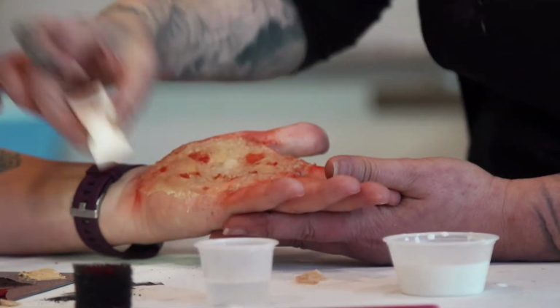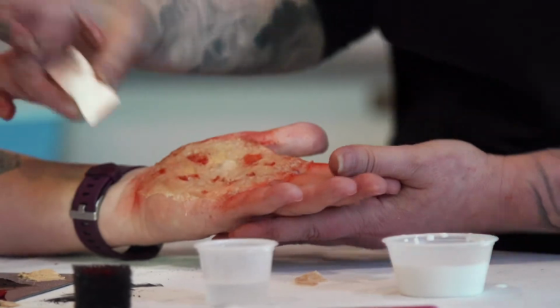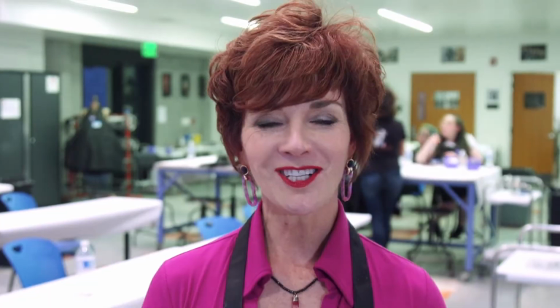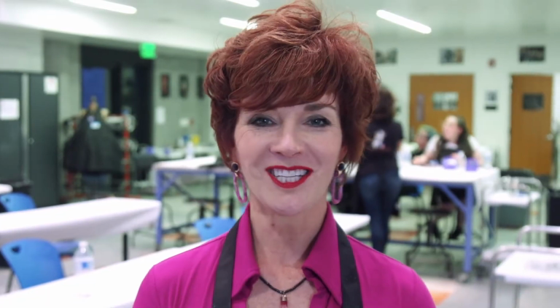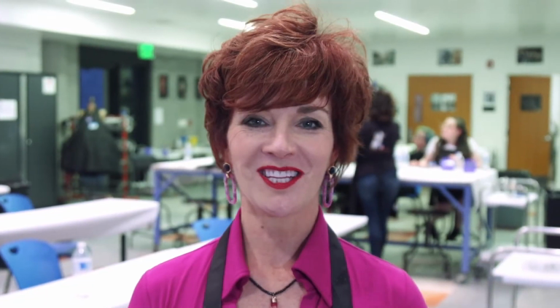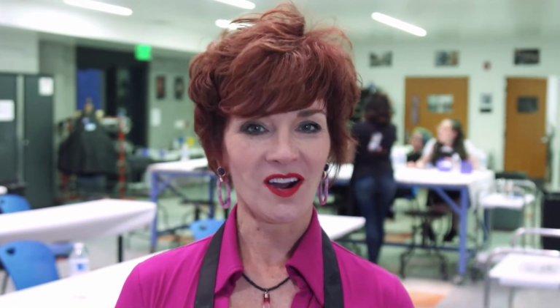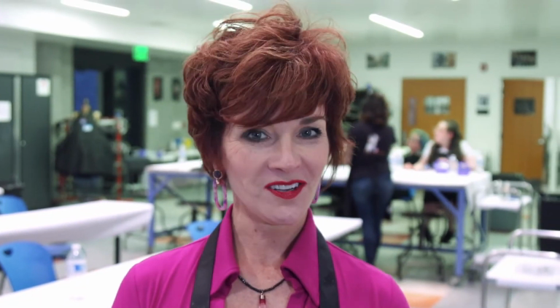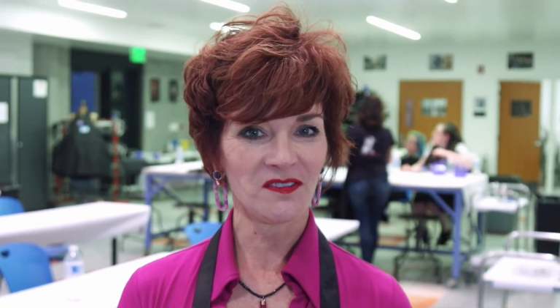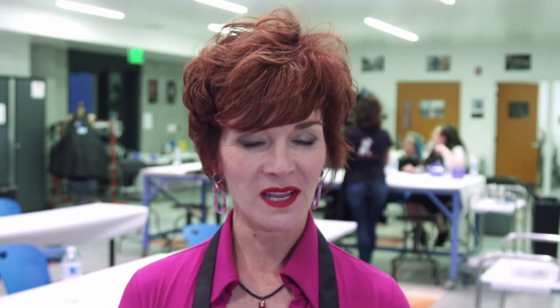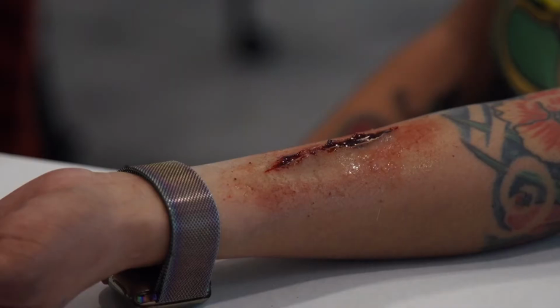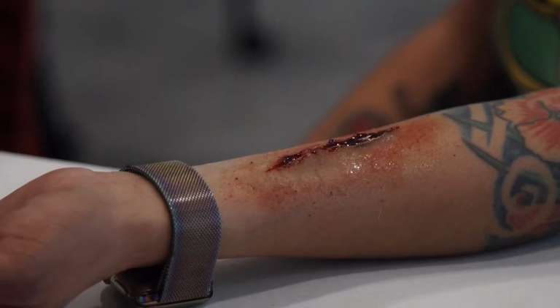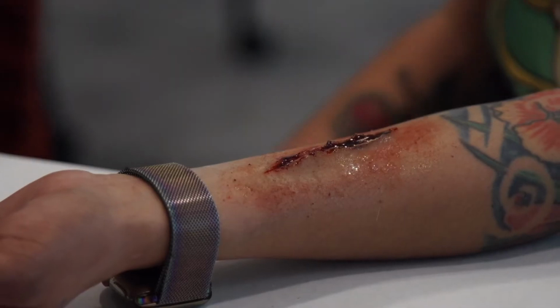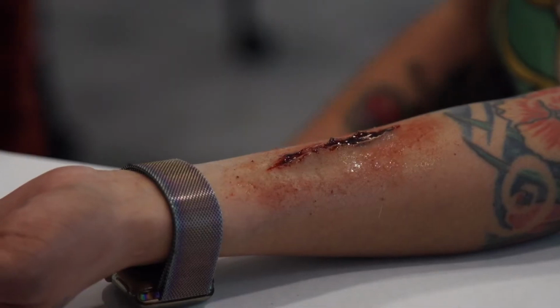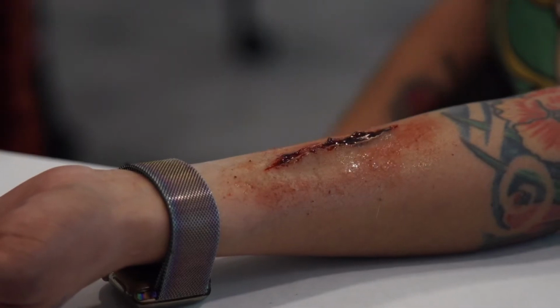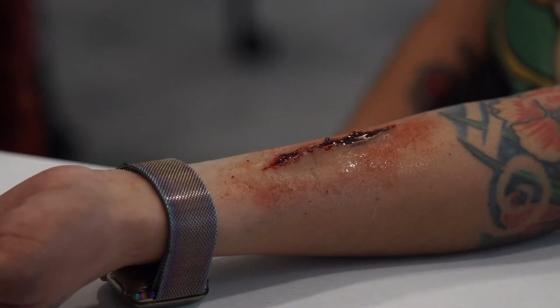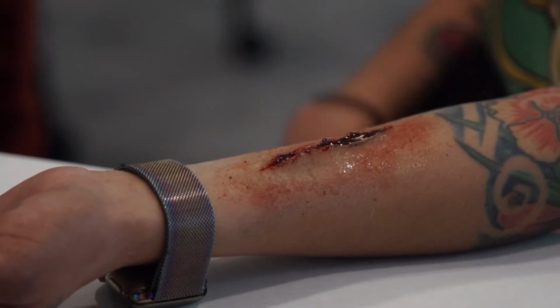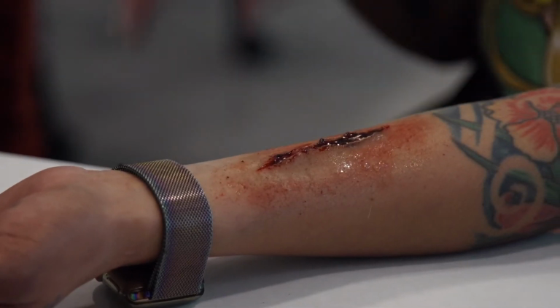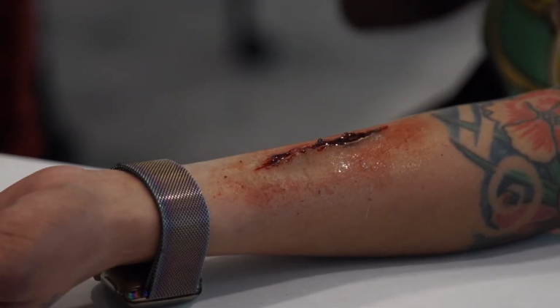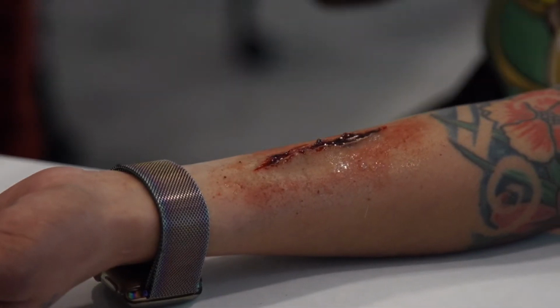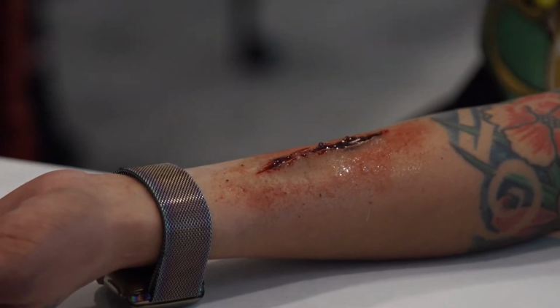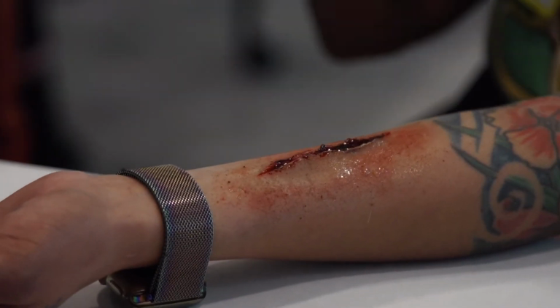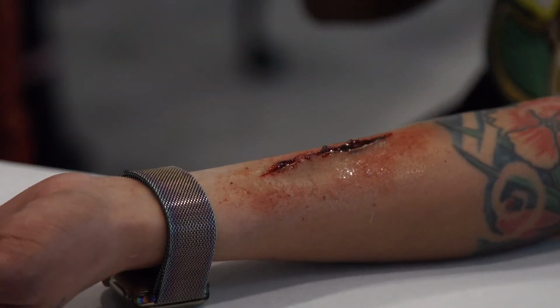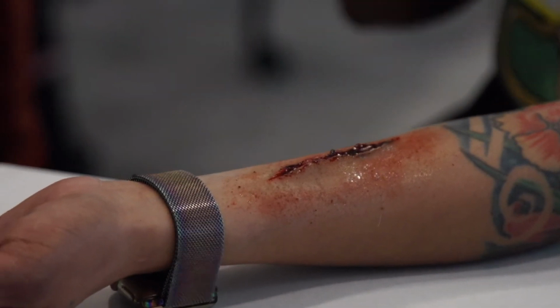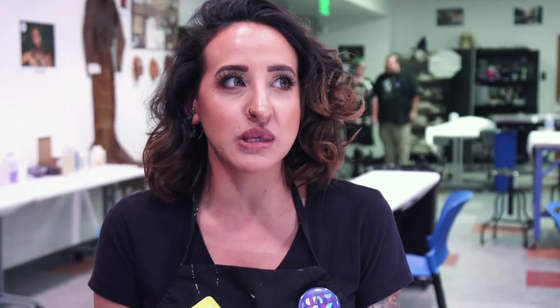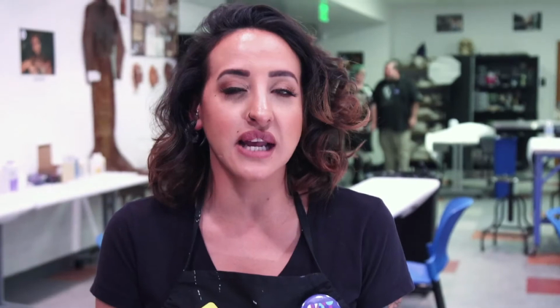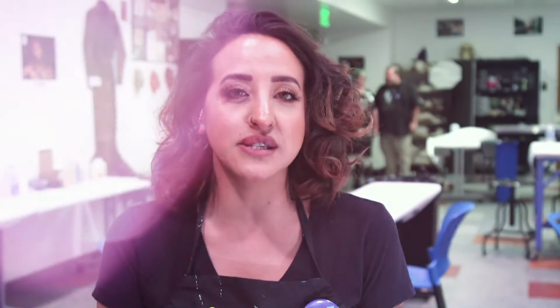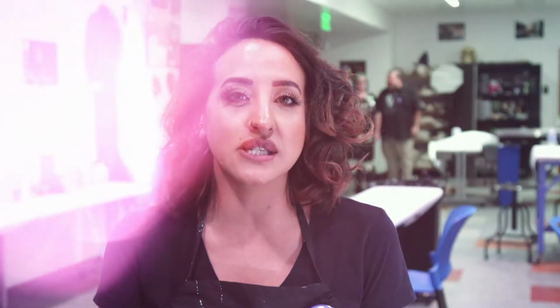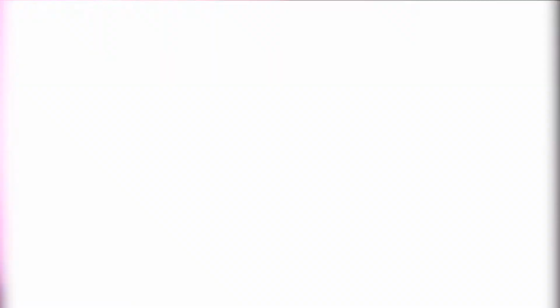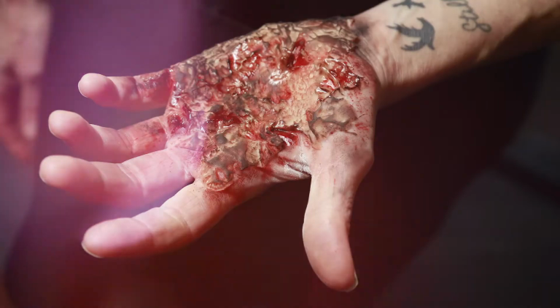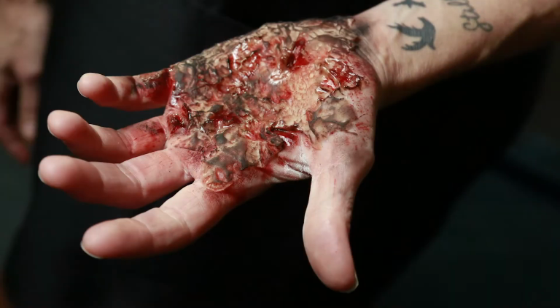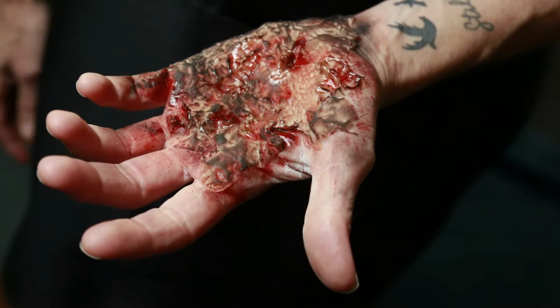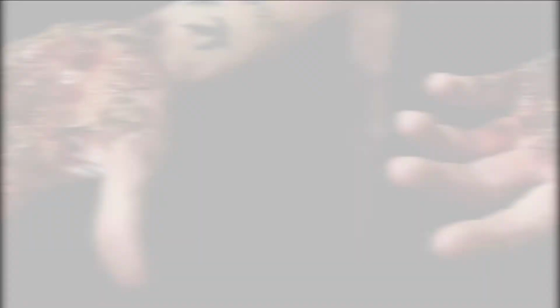Moulage is the art of making wounds. When we think something's nasty or disgusting, it means it's working.